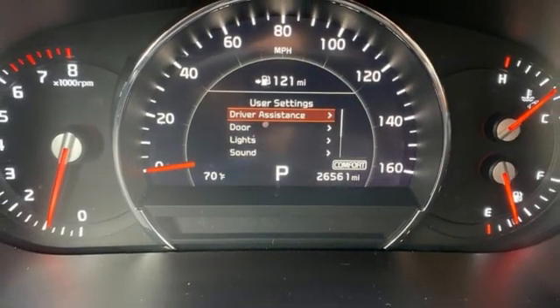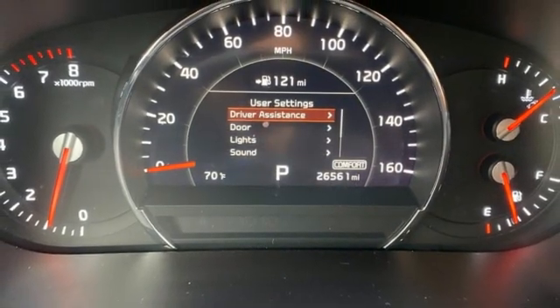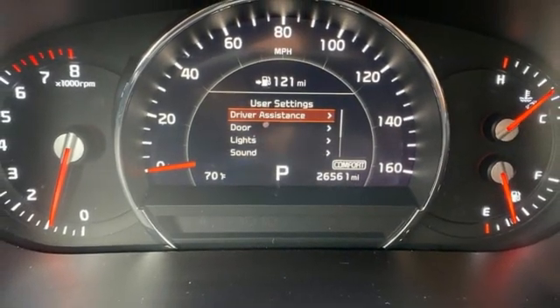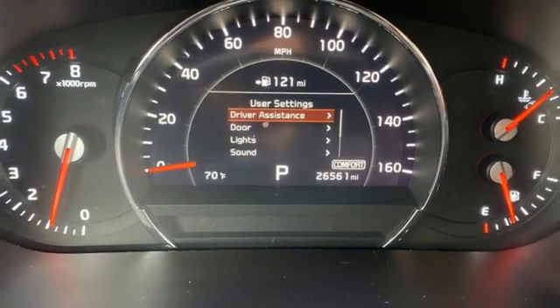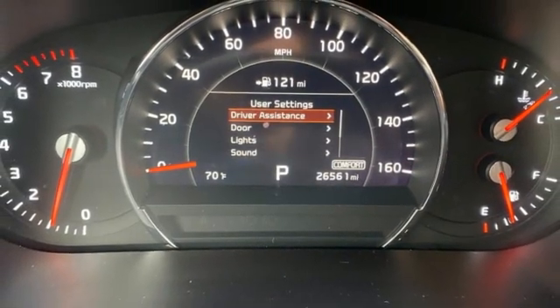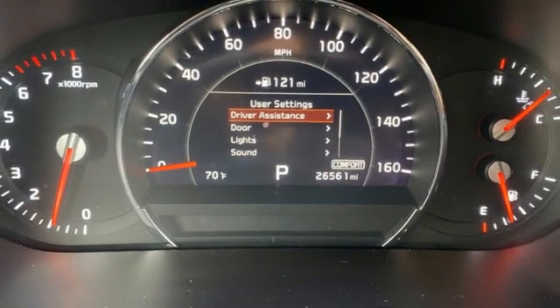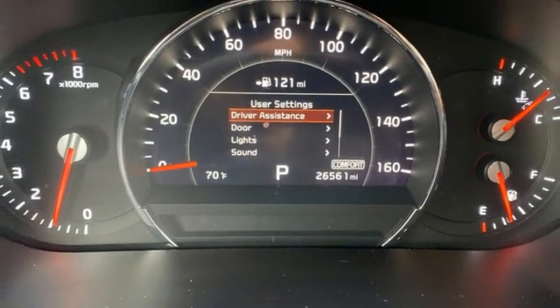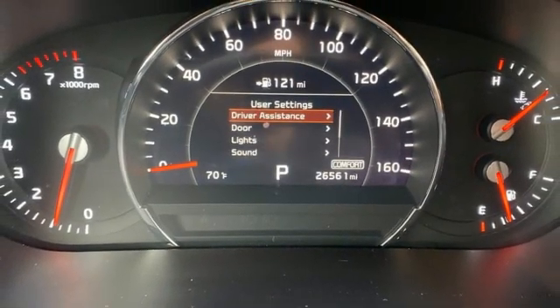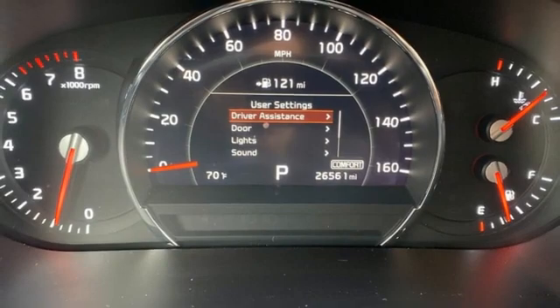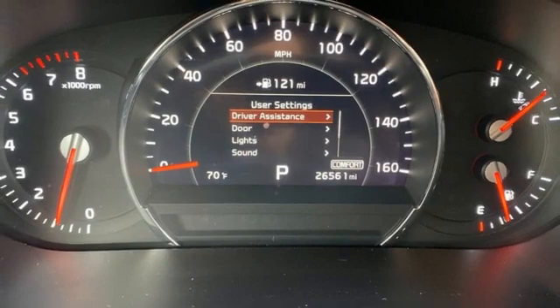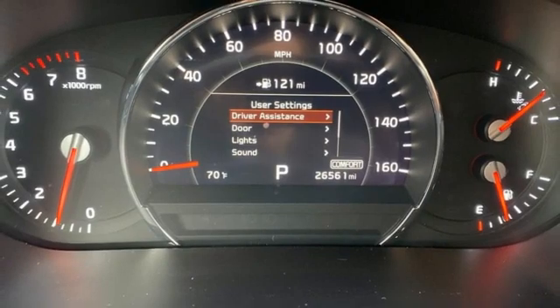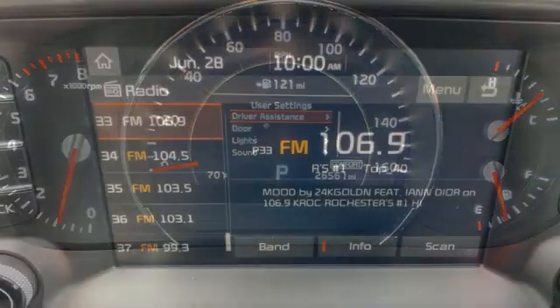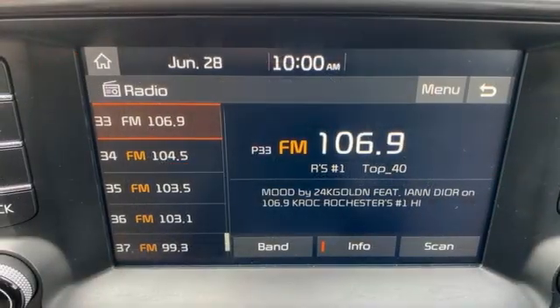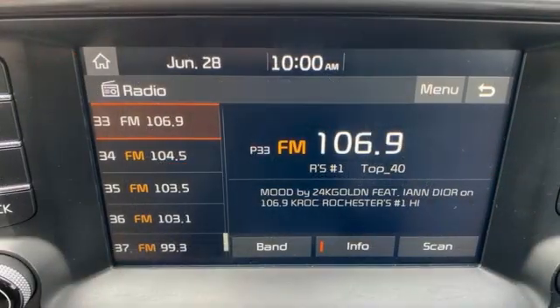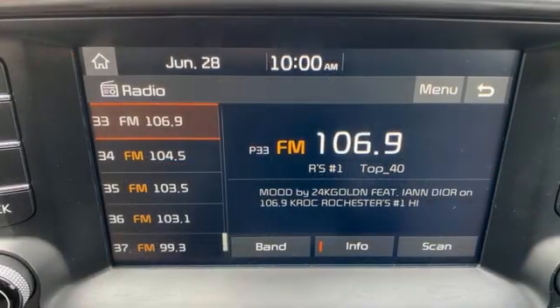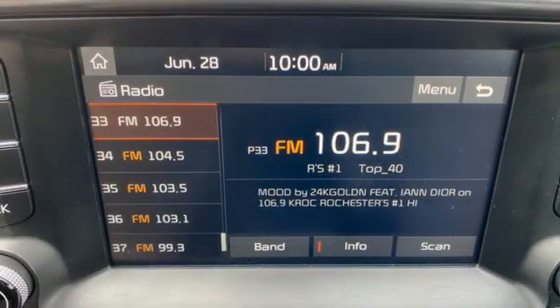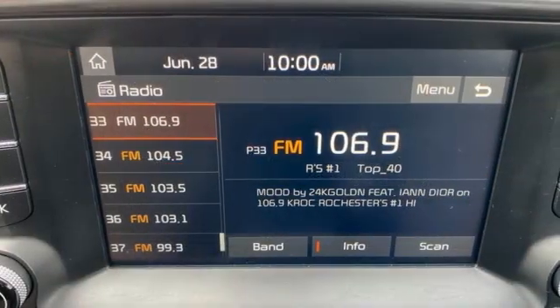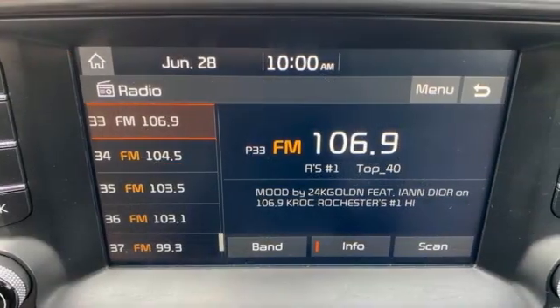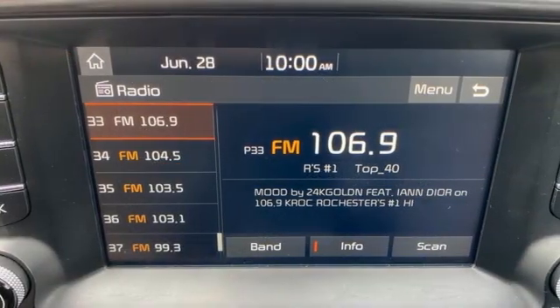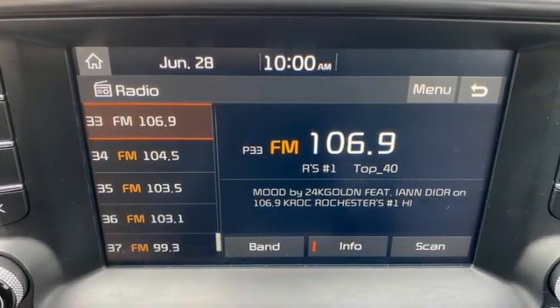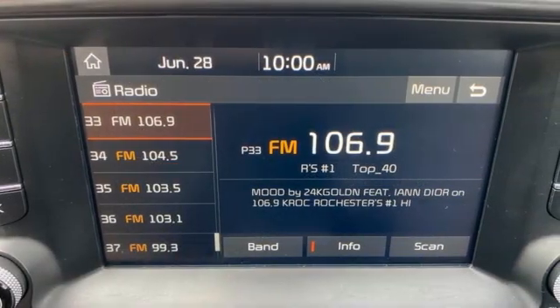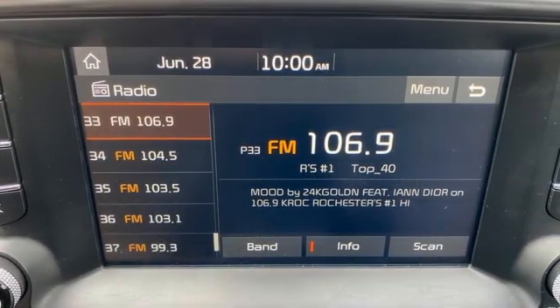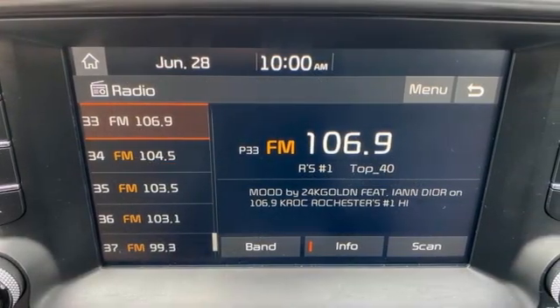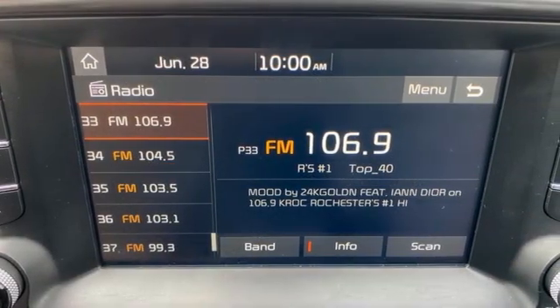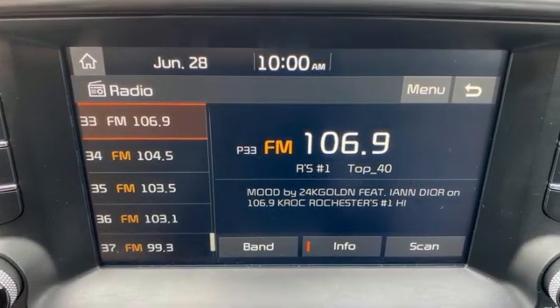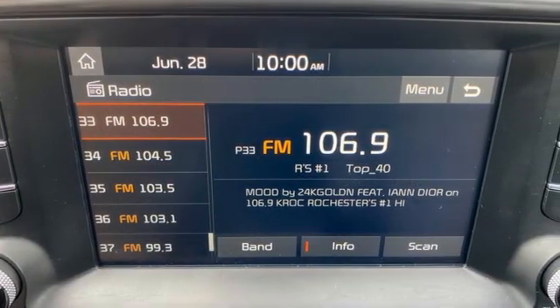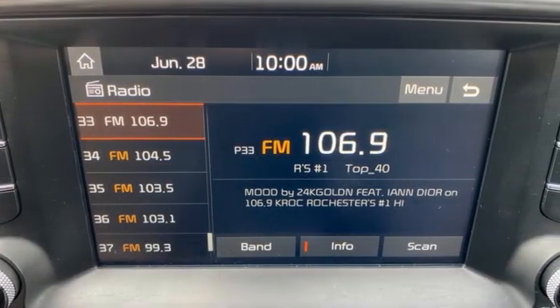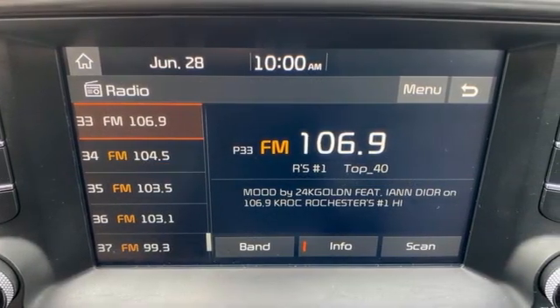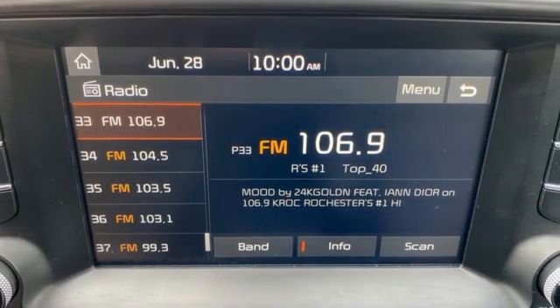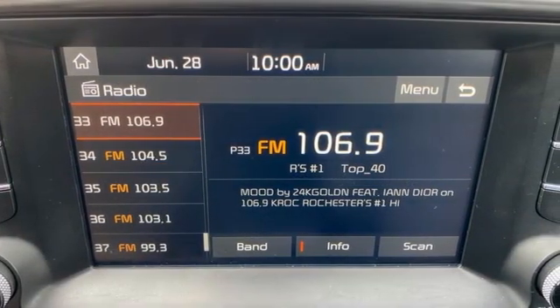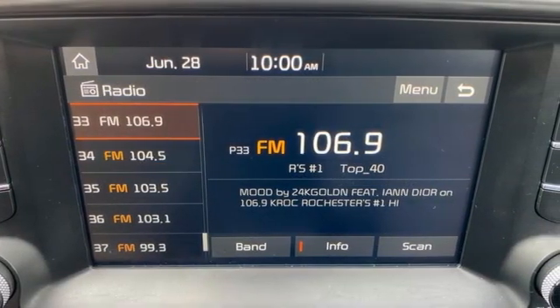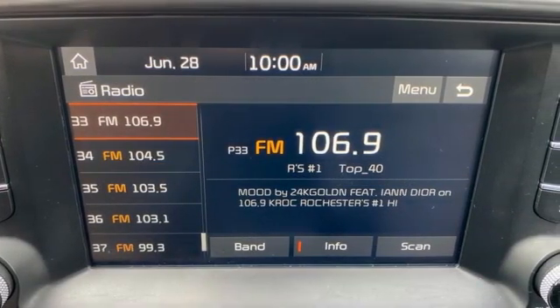Kia, dependable today and way way down the road. Take it for a test drive today.